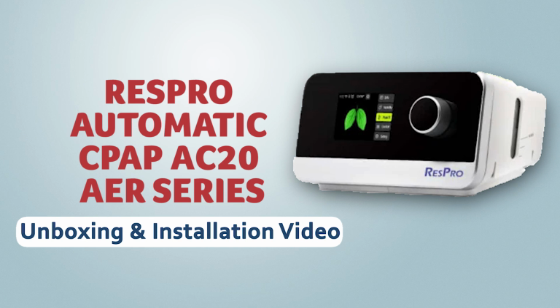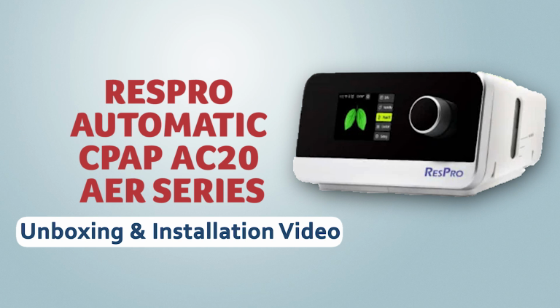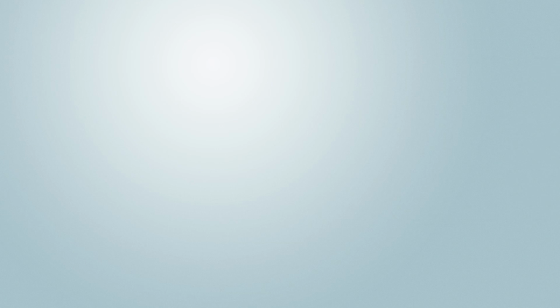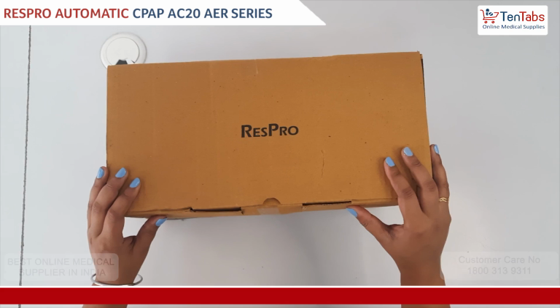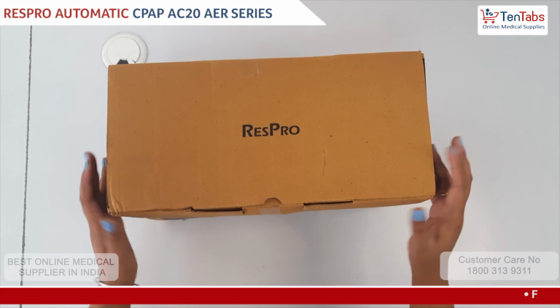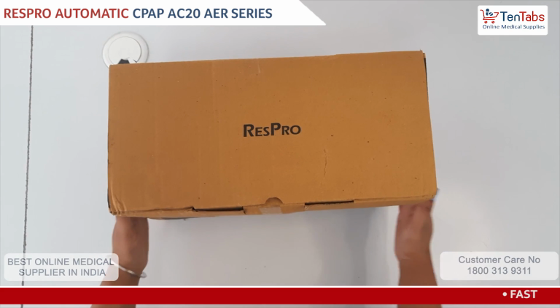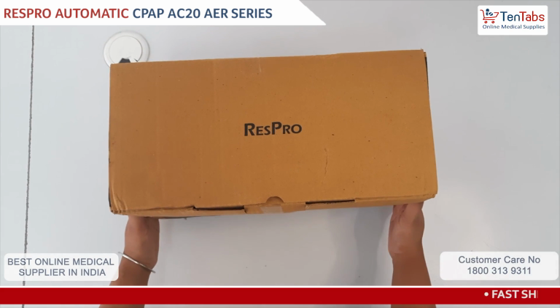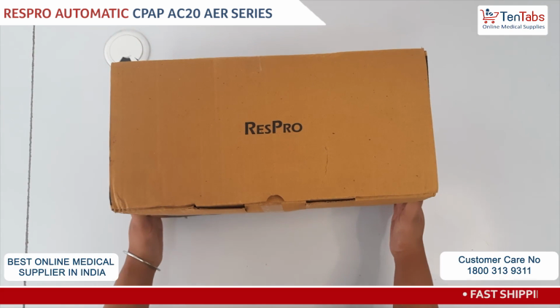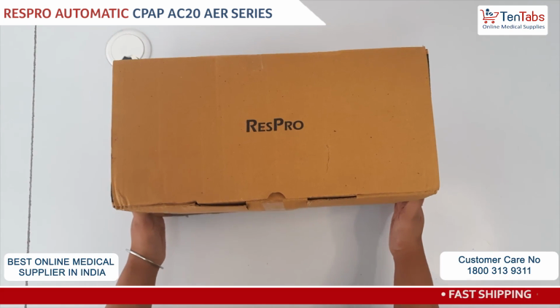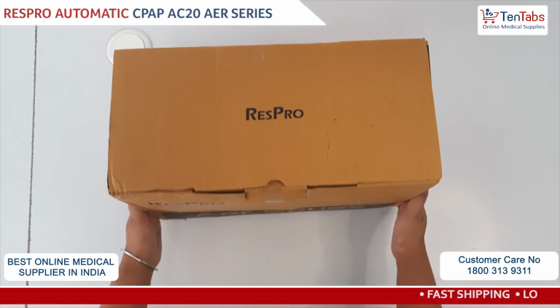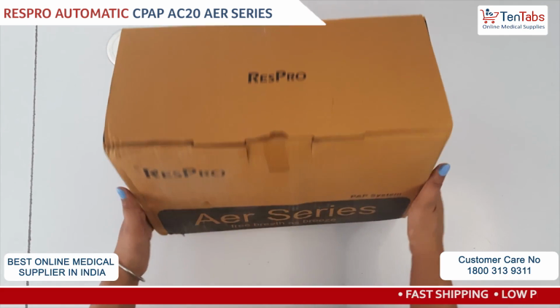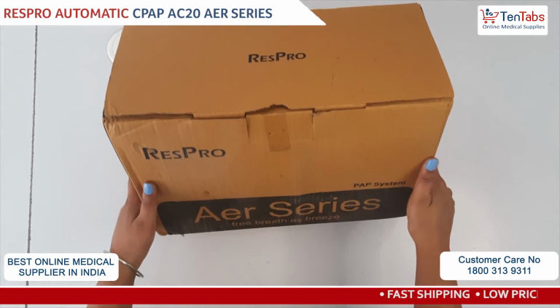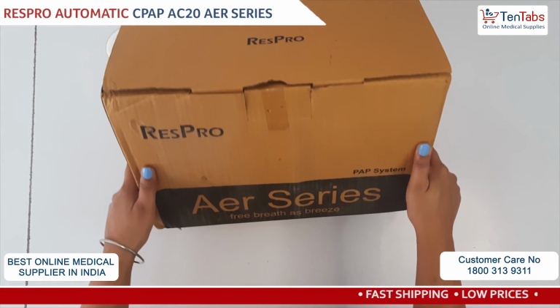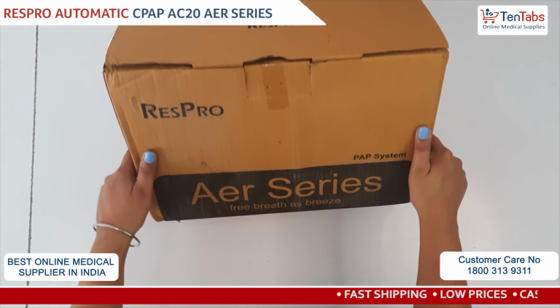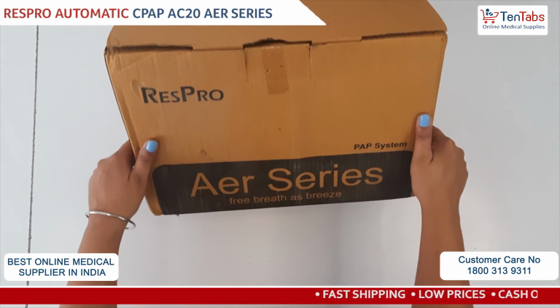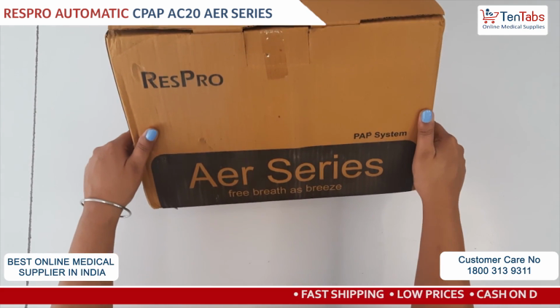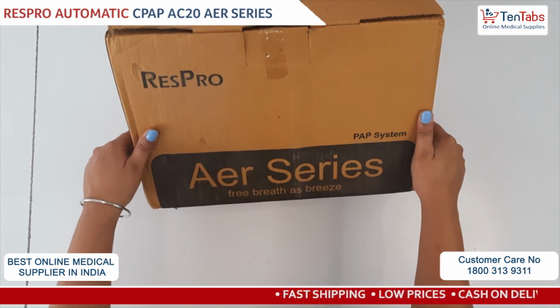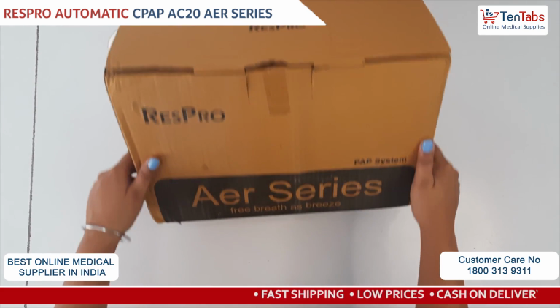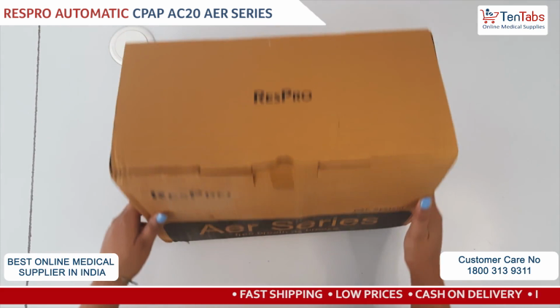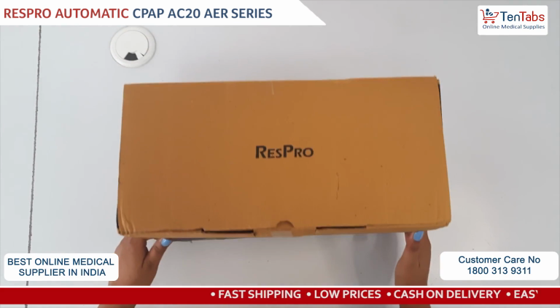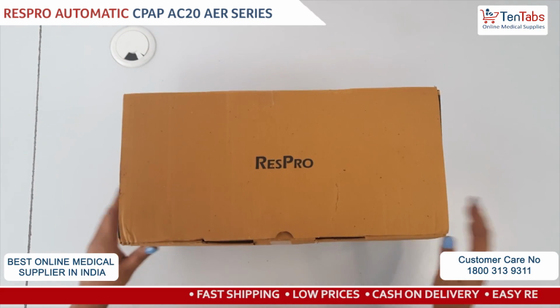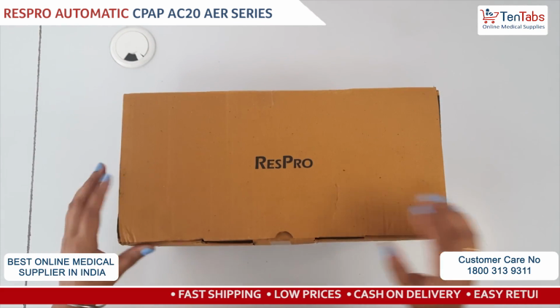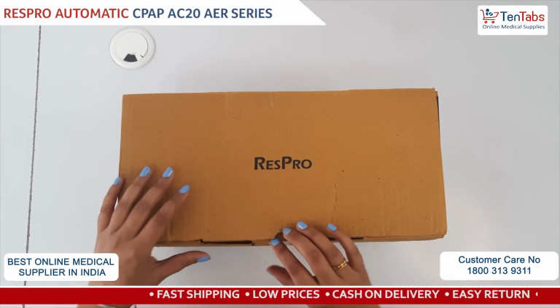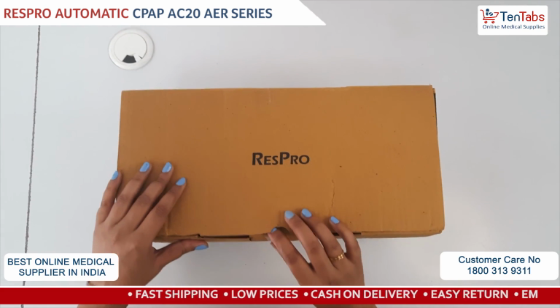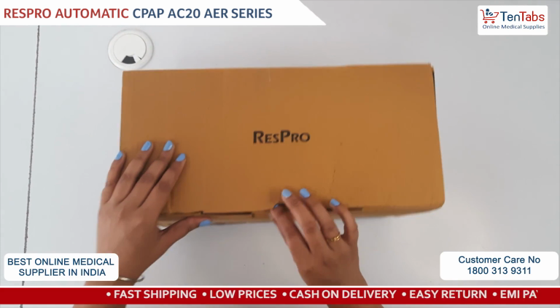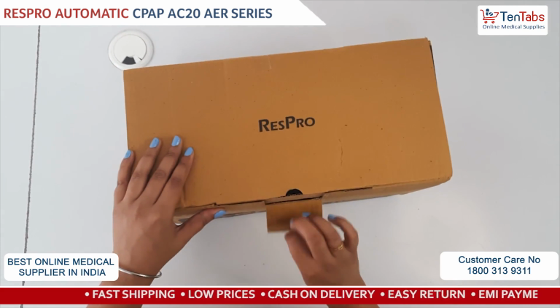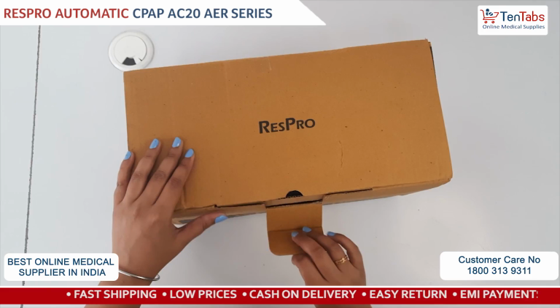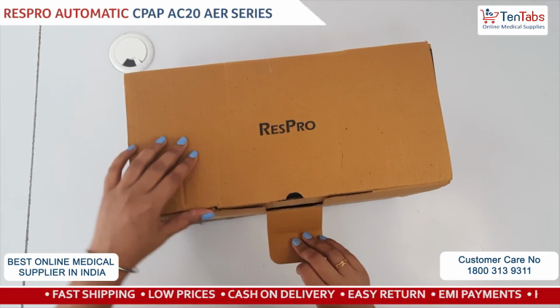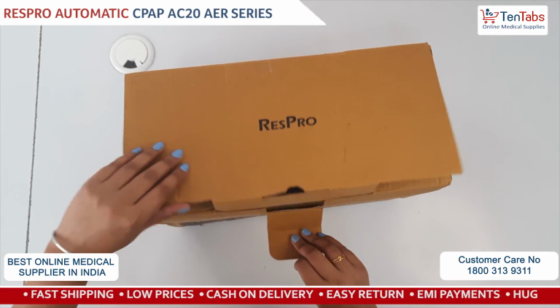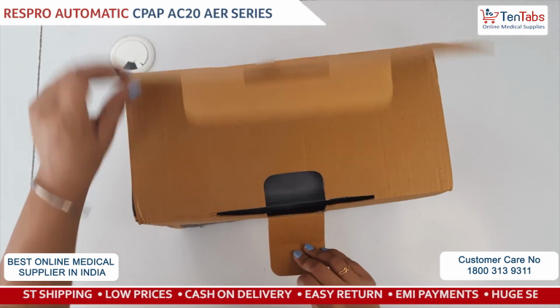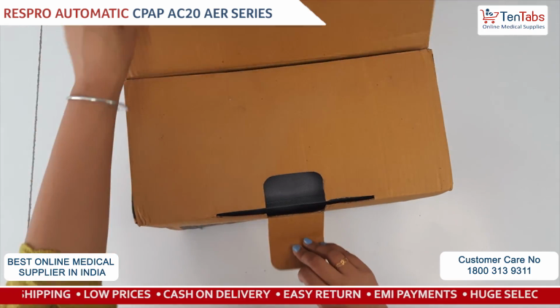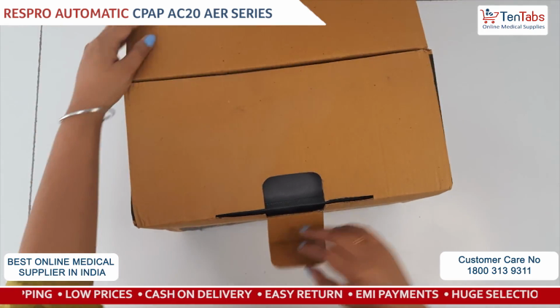I am watching an installation video for the Respro iBreeze Auto CPAP machine. We will do the unboxing.